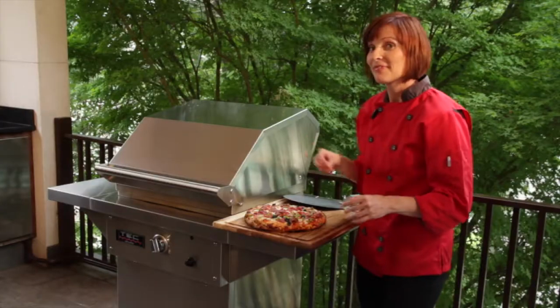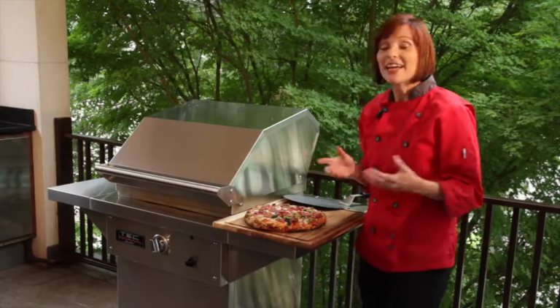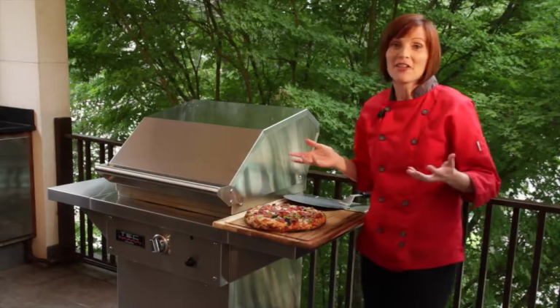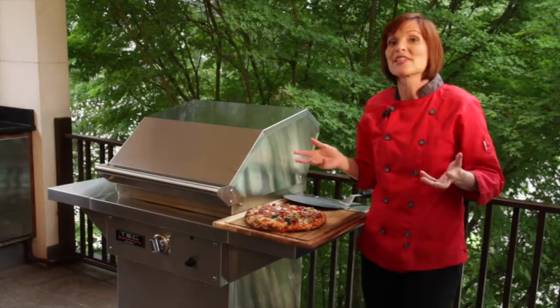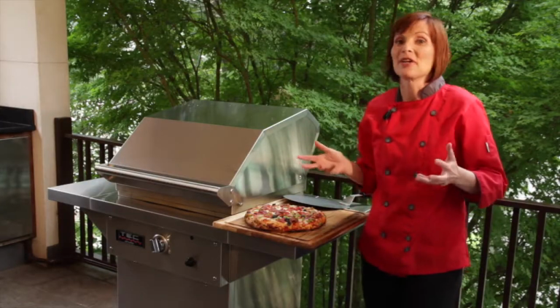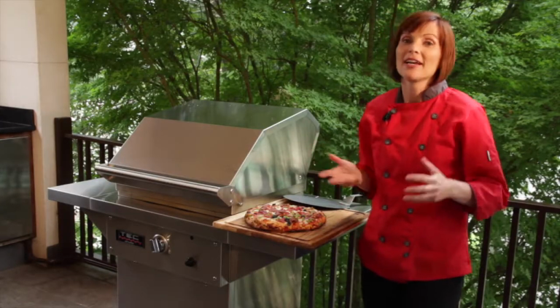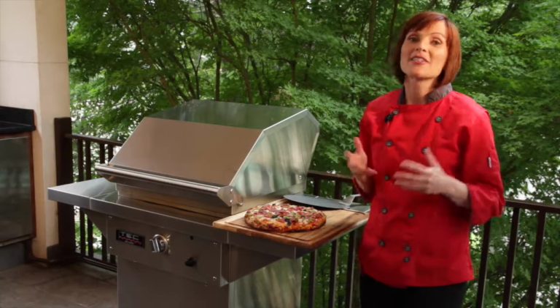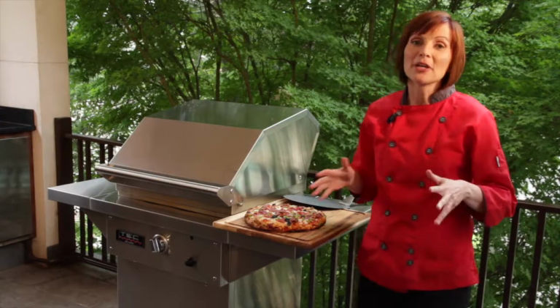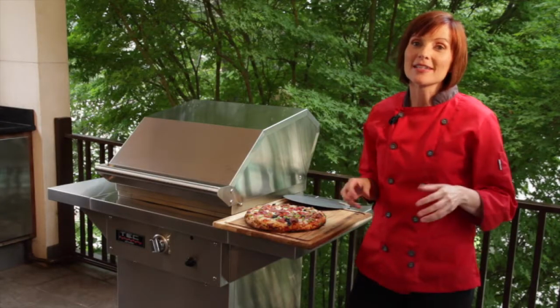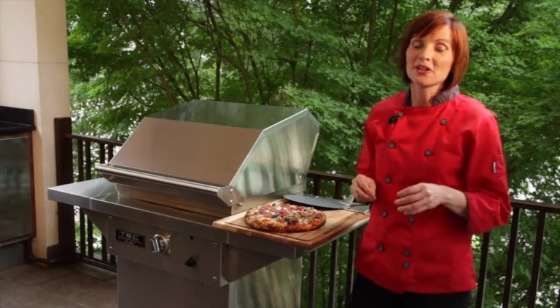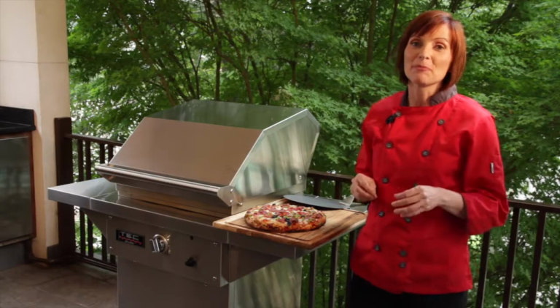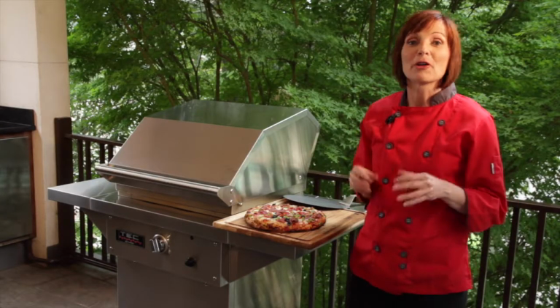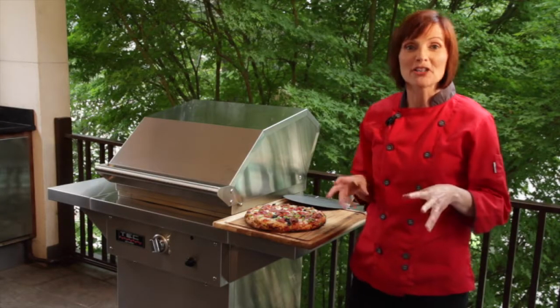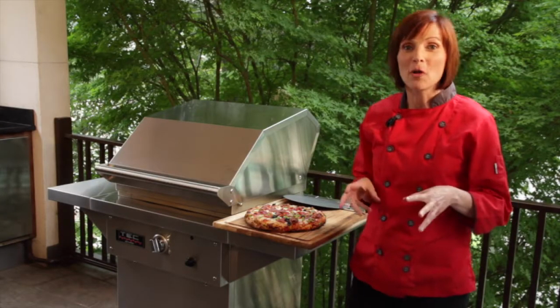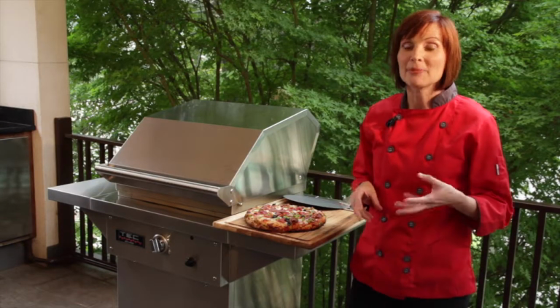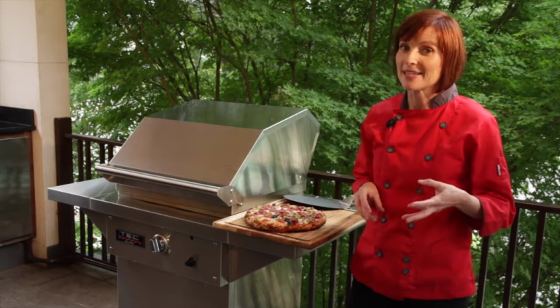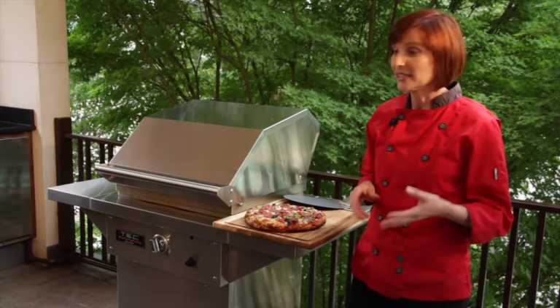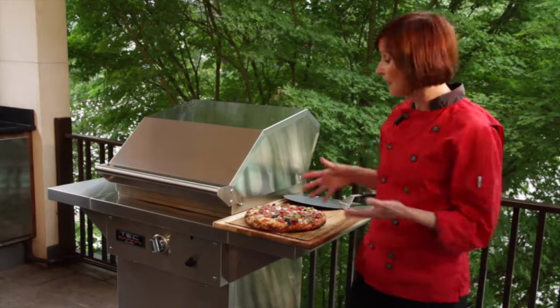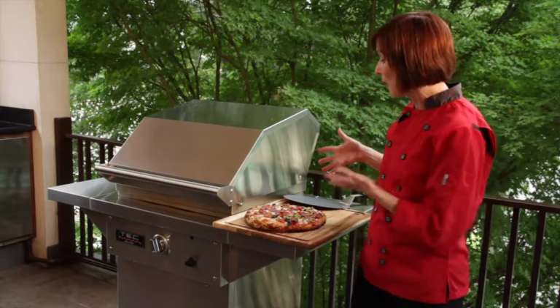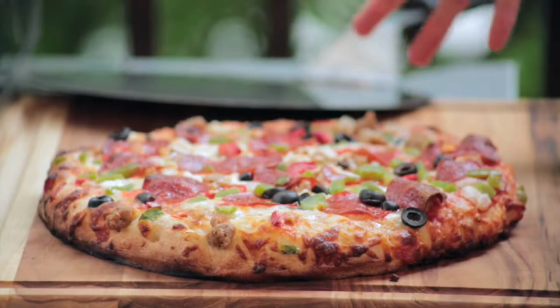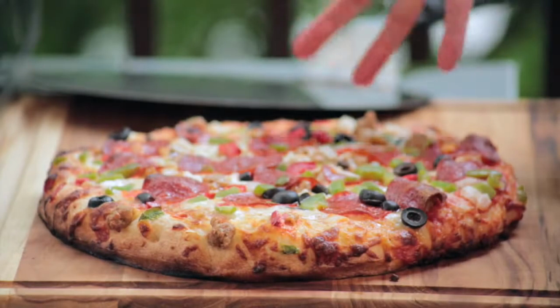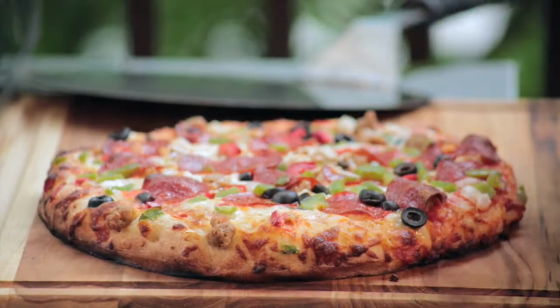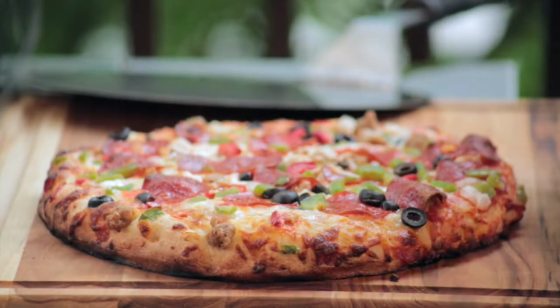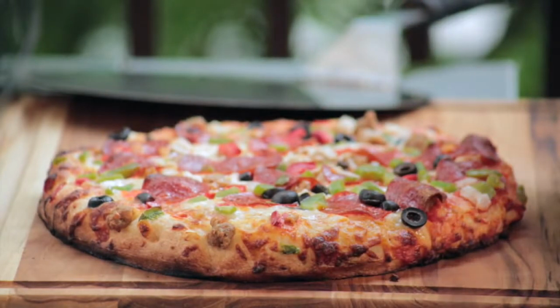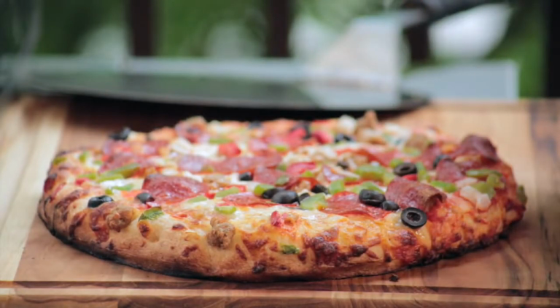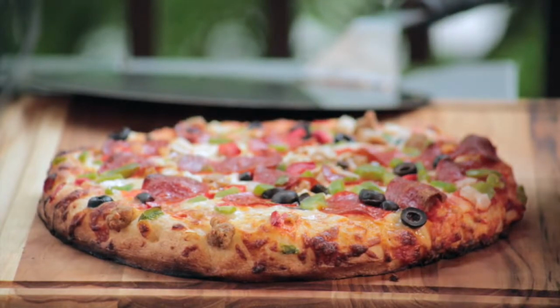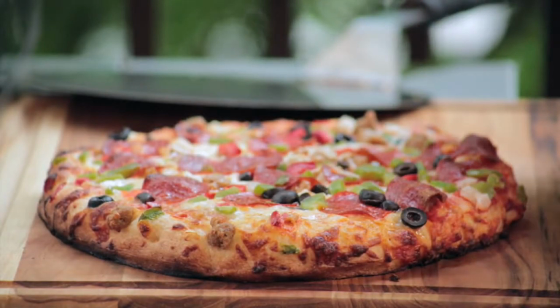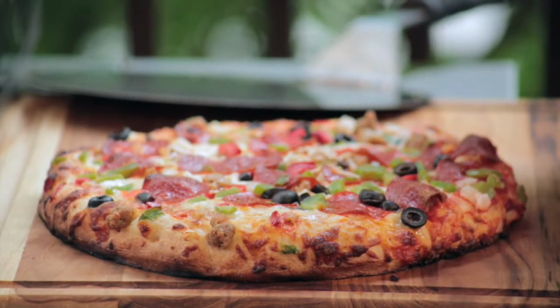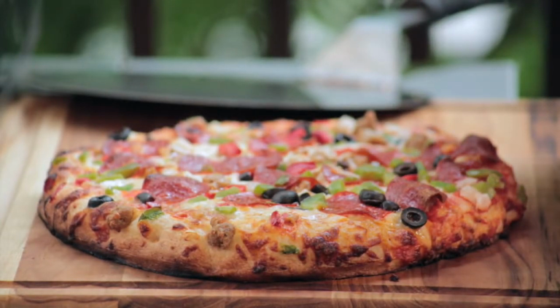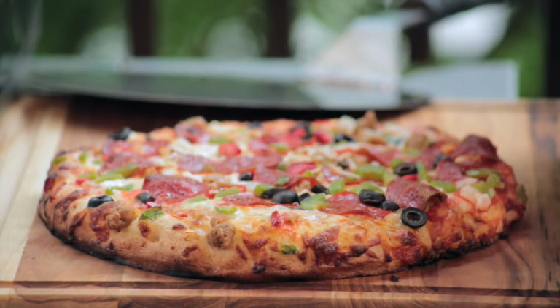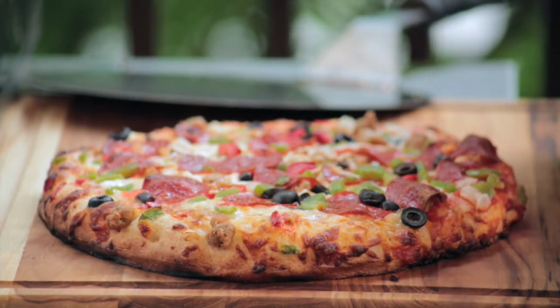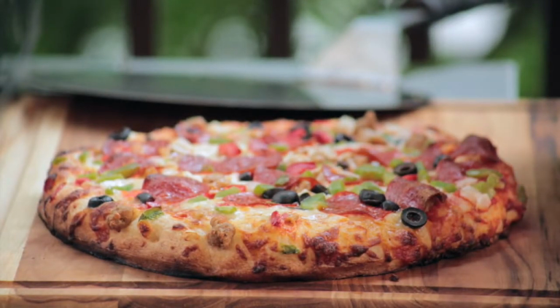And that's all there is to it. It's so easy to cook professional quality pizza, even frozen pizza, on the infrared pizza rack from Tech Grills.